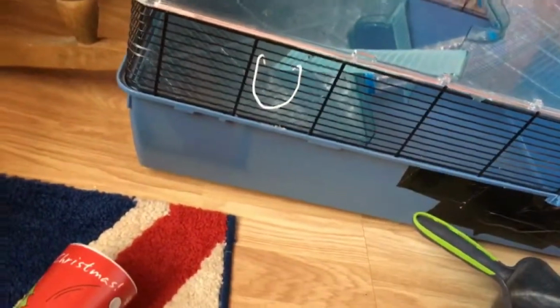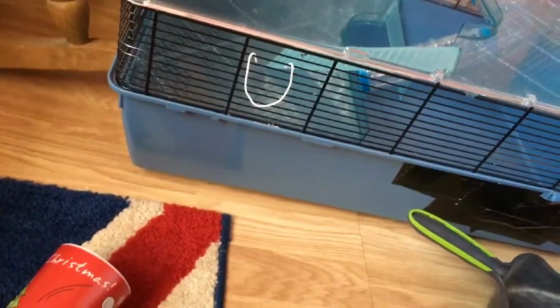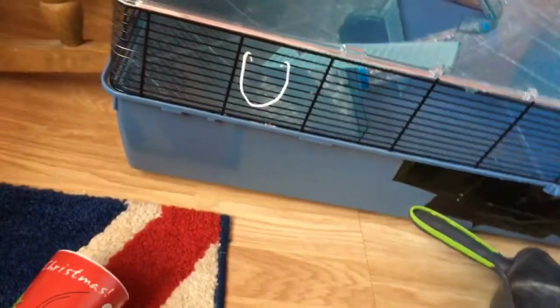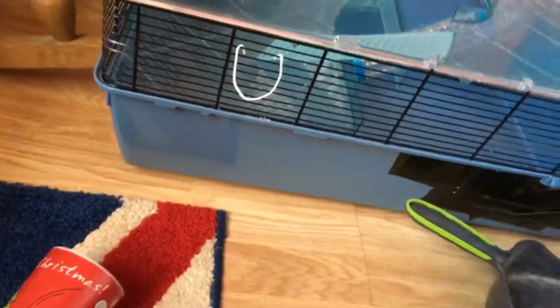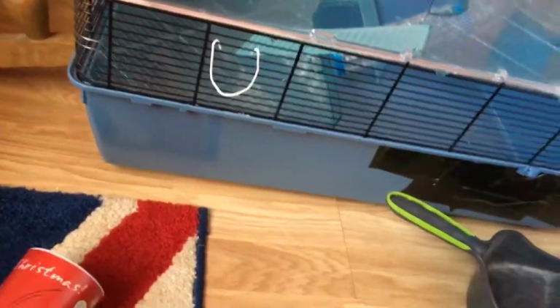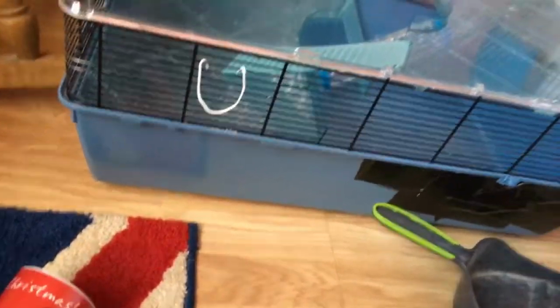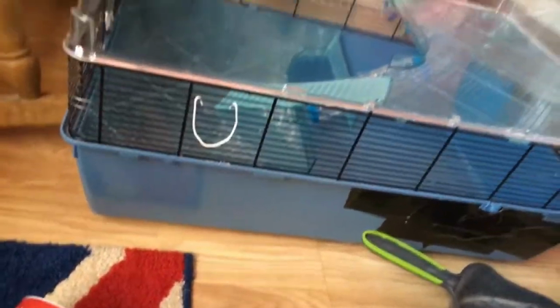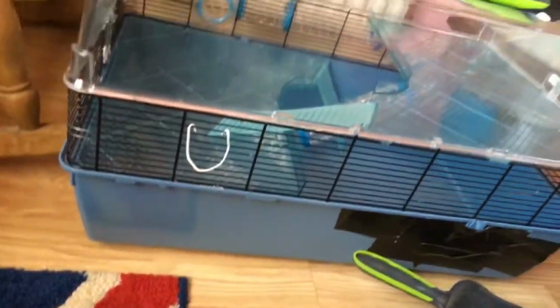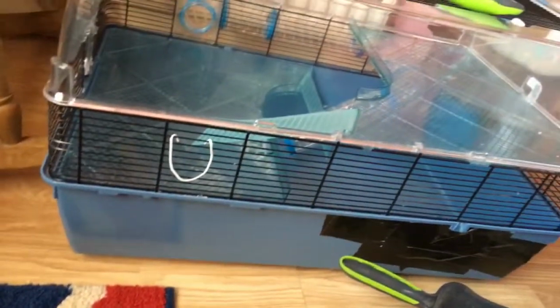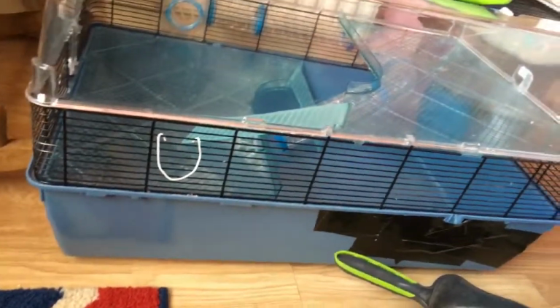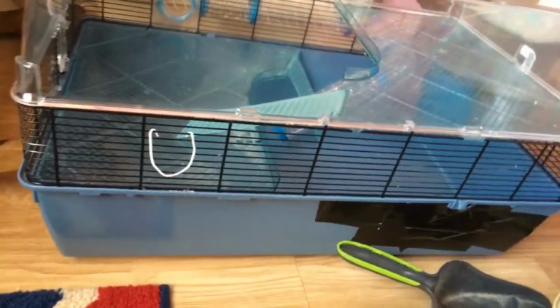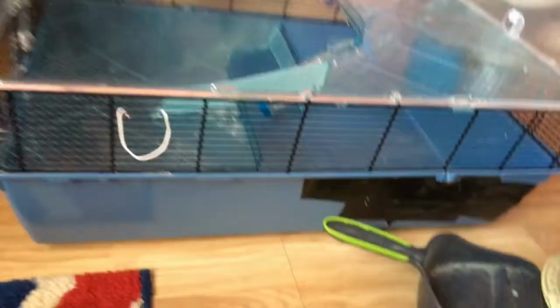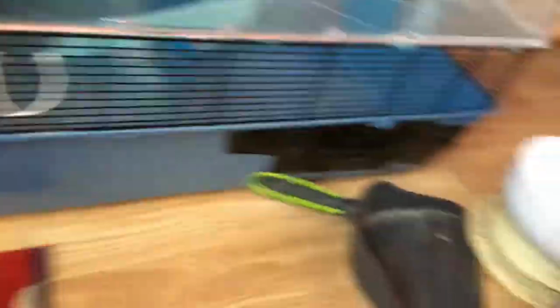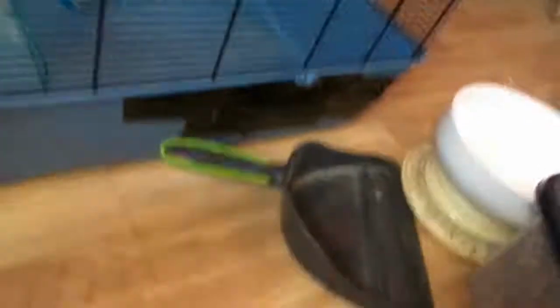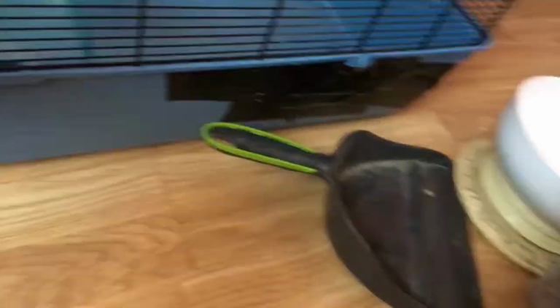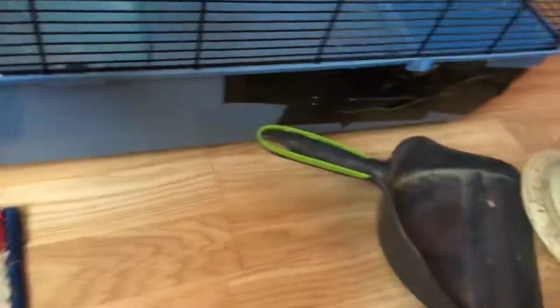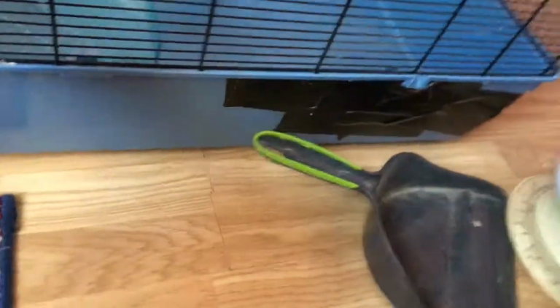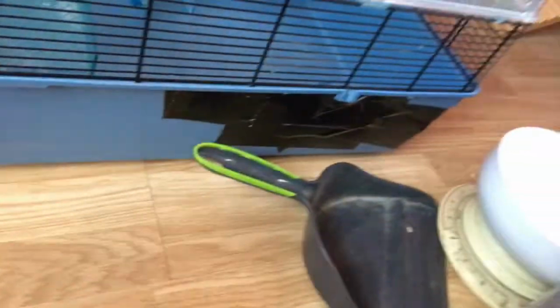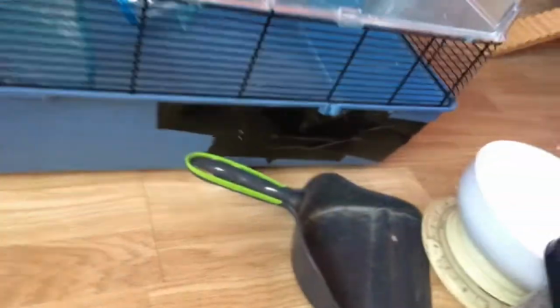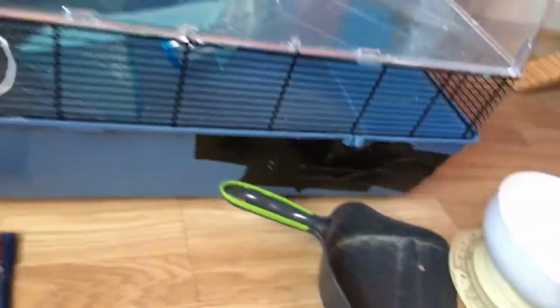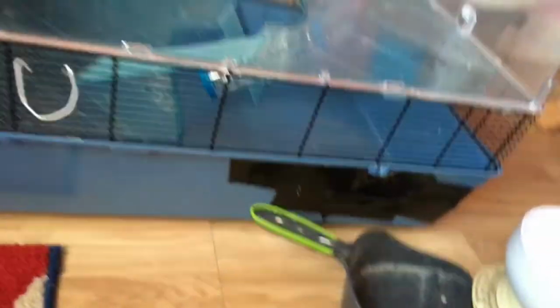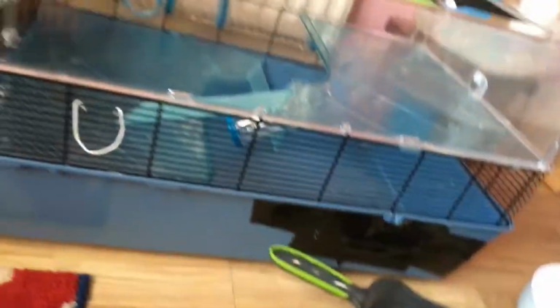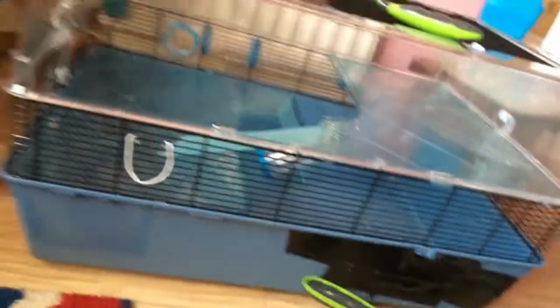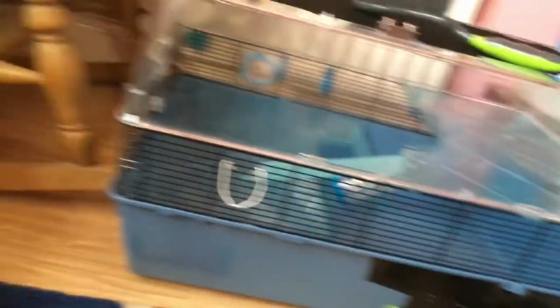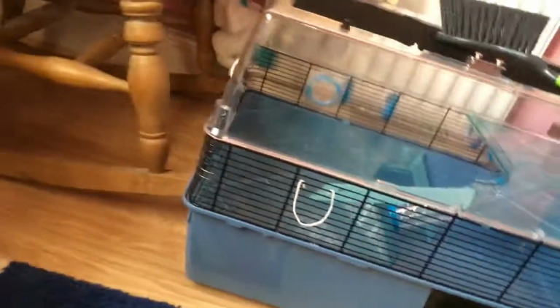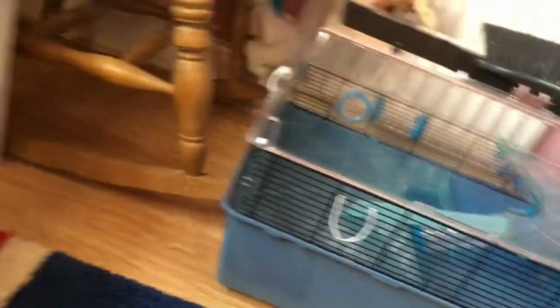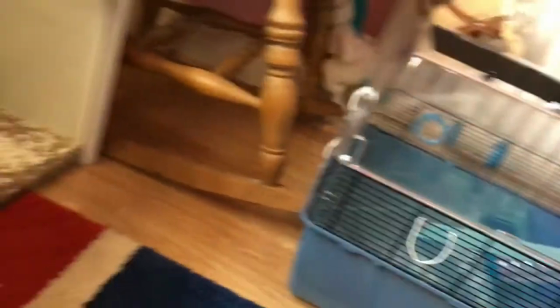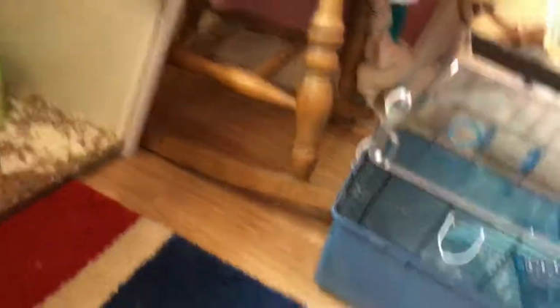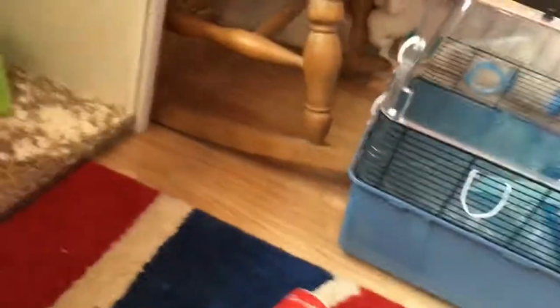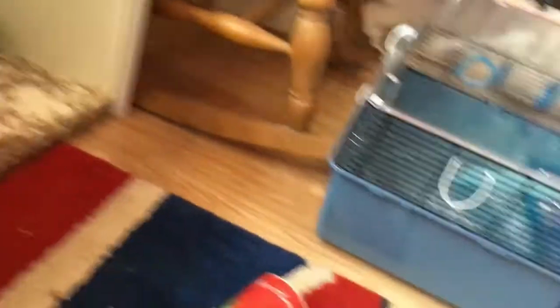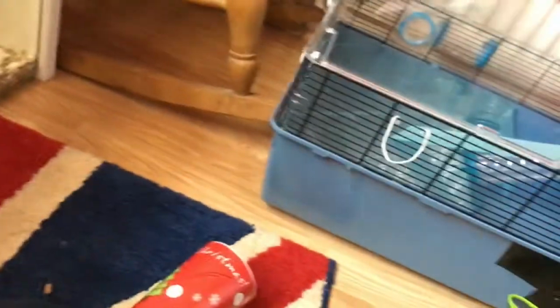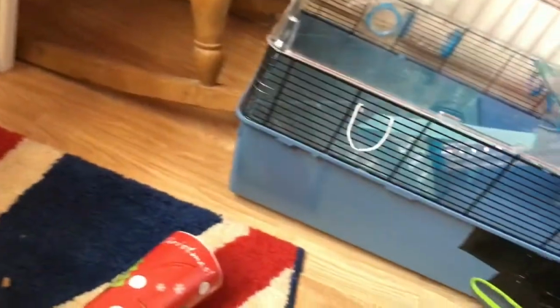If we had two dwarf hamsters — because I would love them — we would have to take out the levels, so it wouldn't be as fun. But that was a bit off subject.